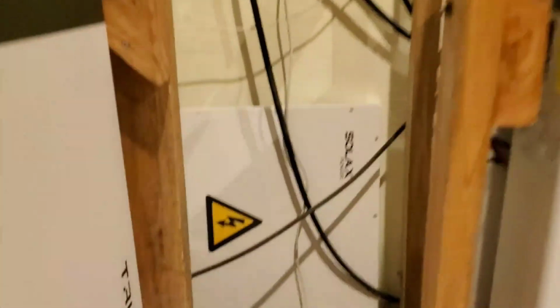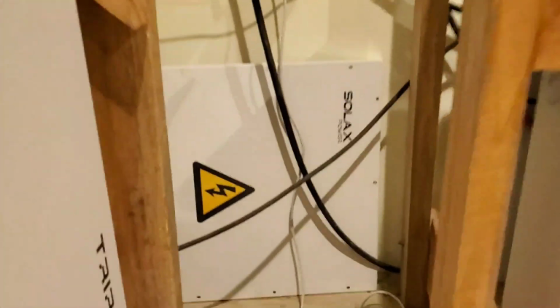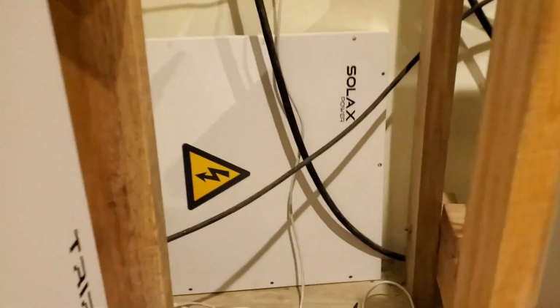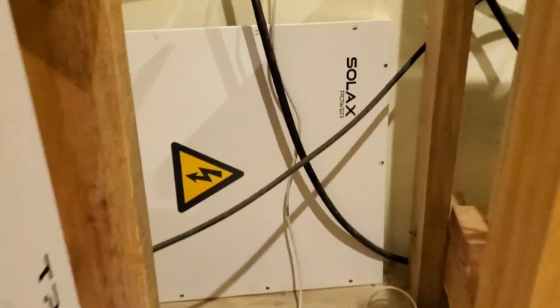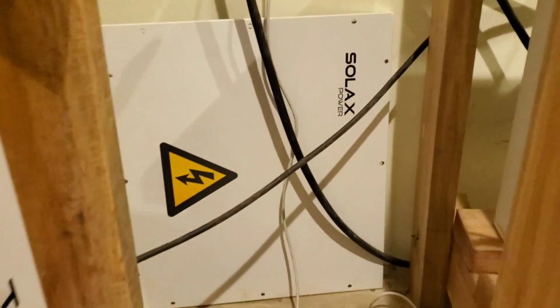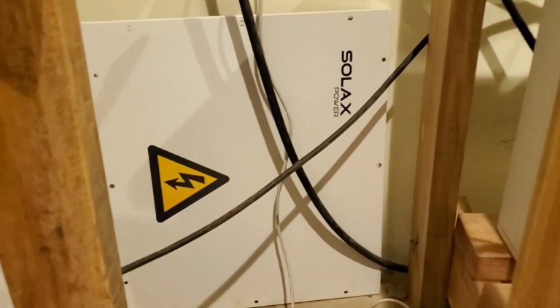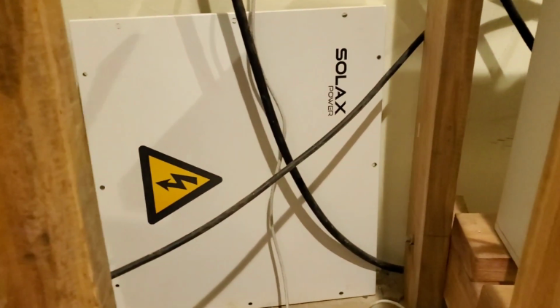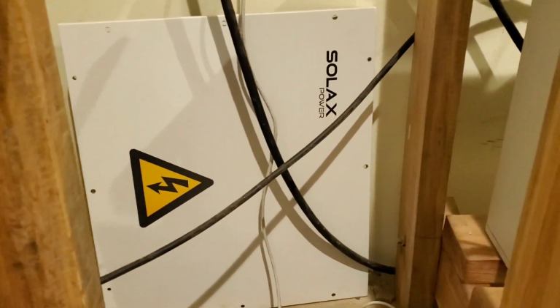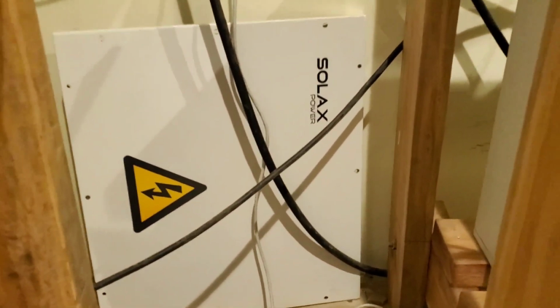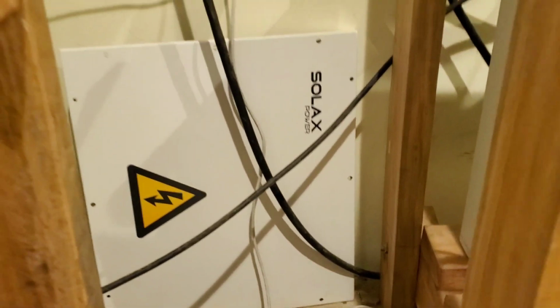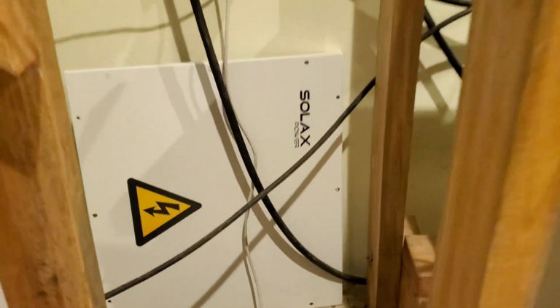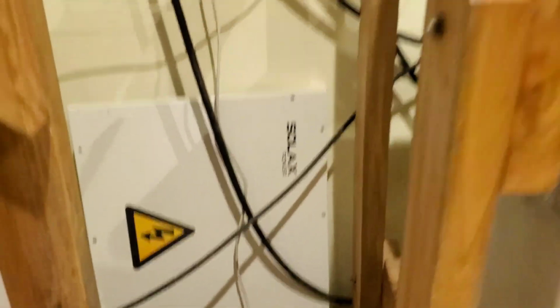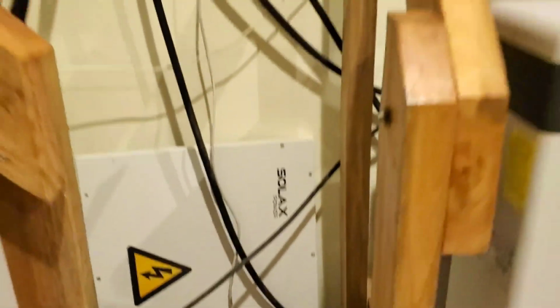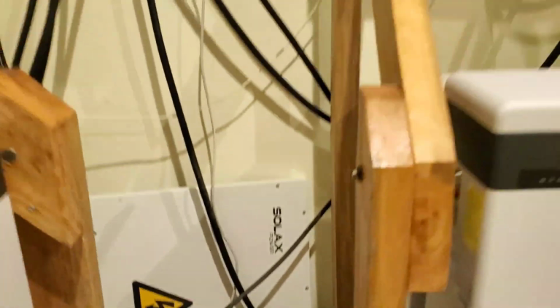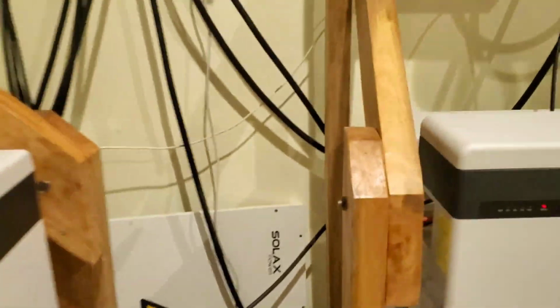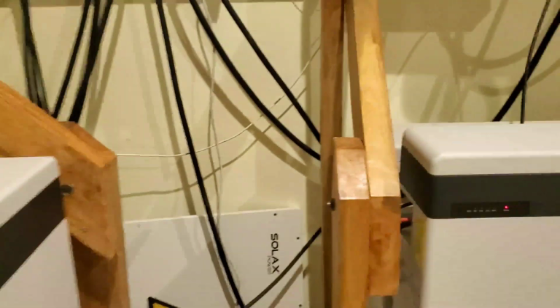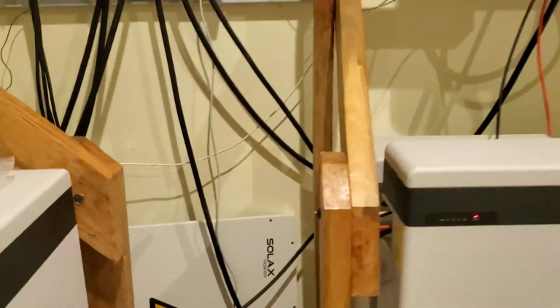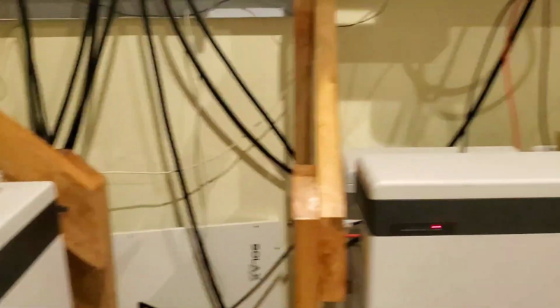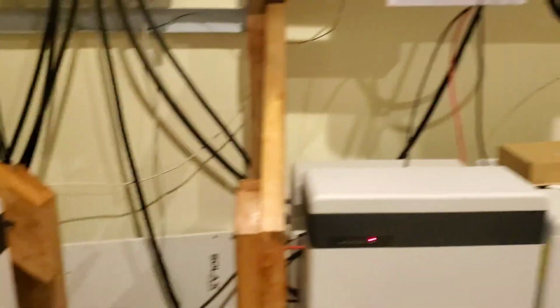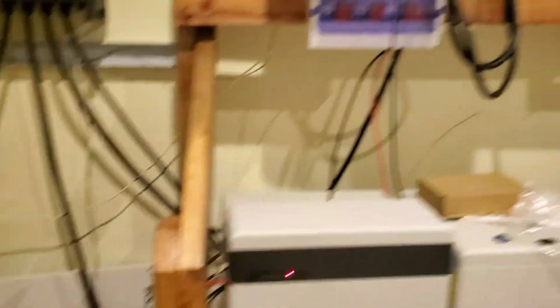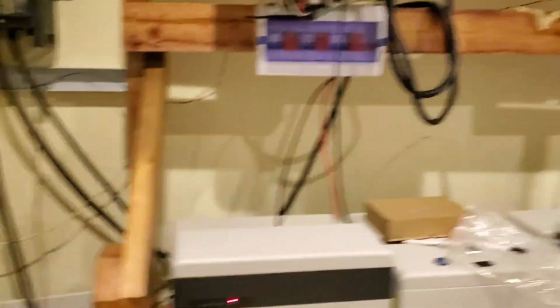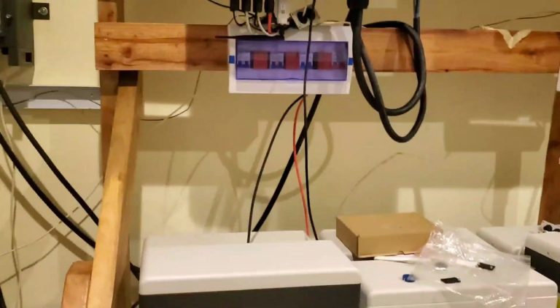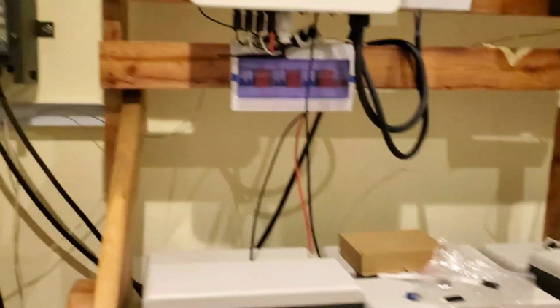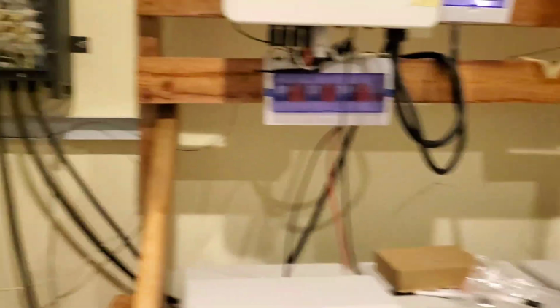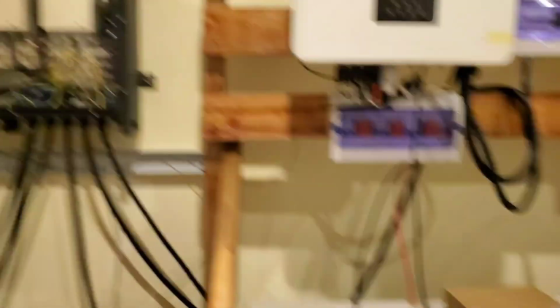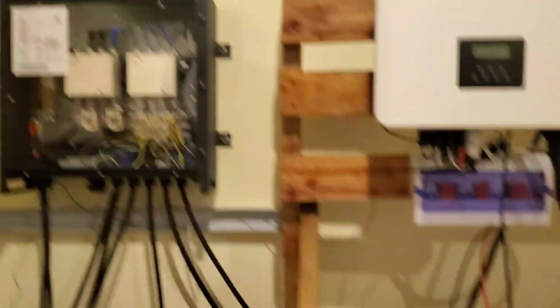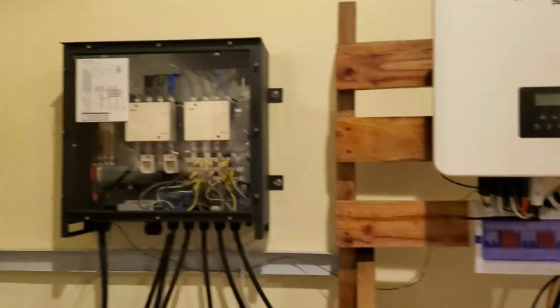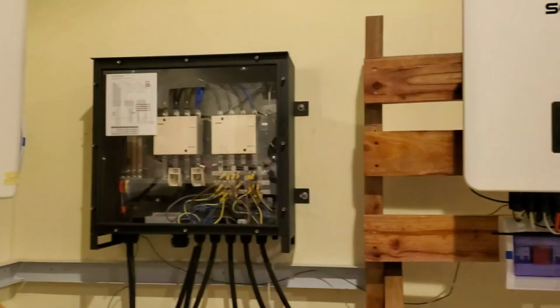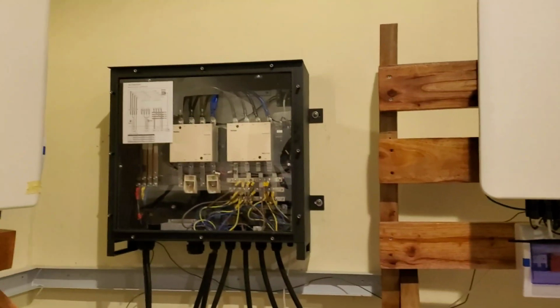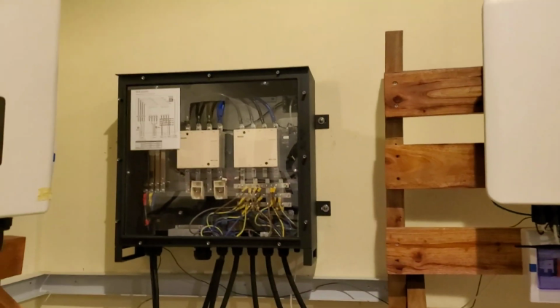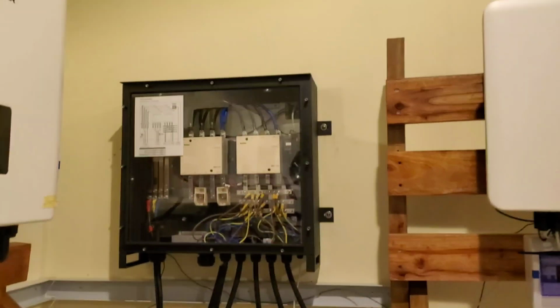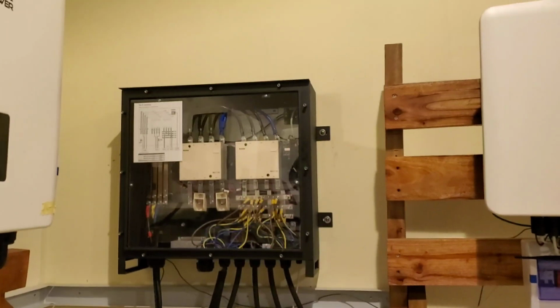This is what the actual cover looks like — that is what the cover looks like, and it will go on once we replace the other inverters we need to replace.